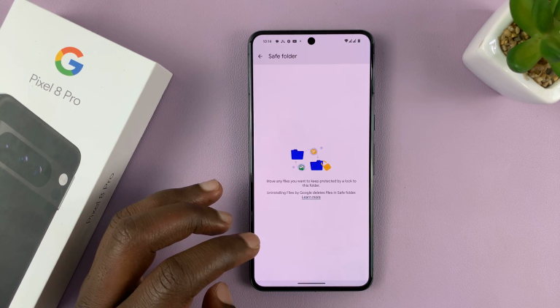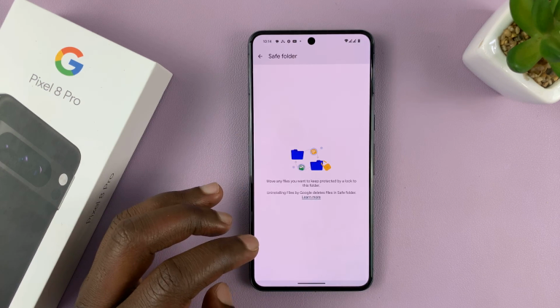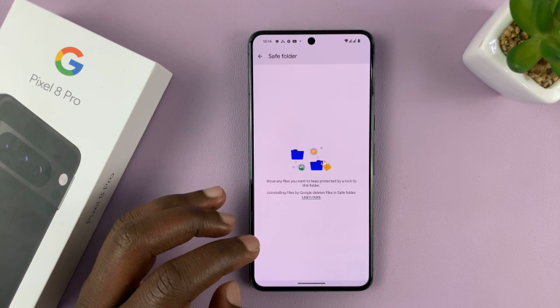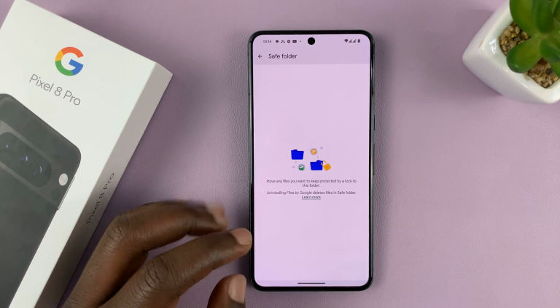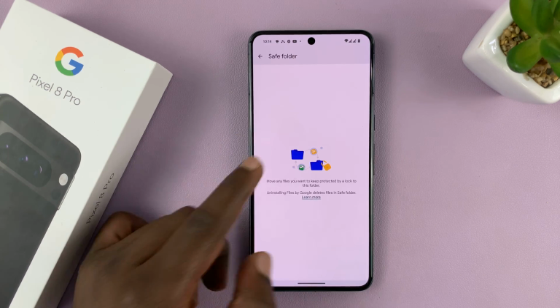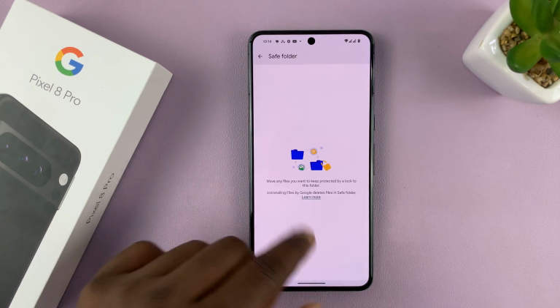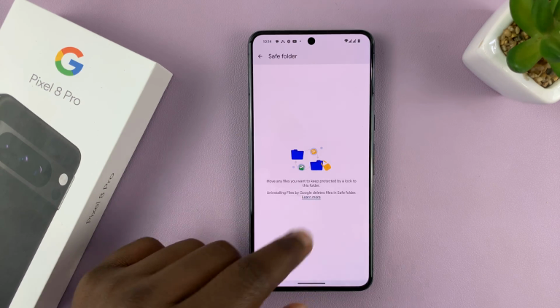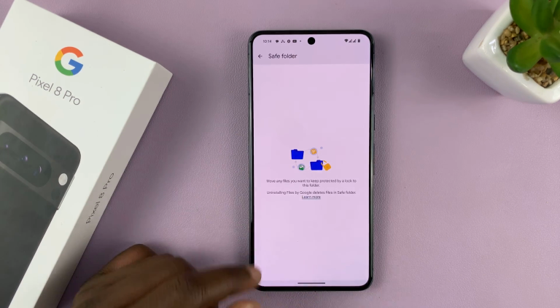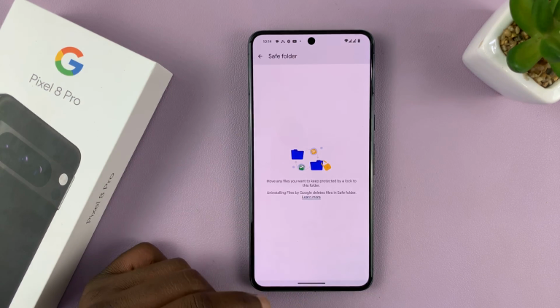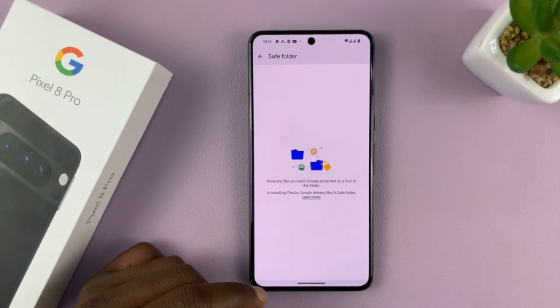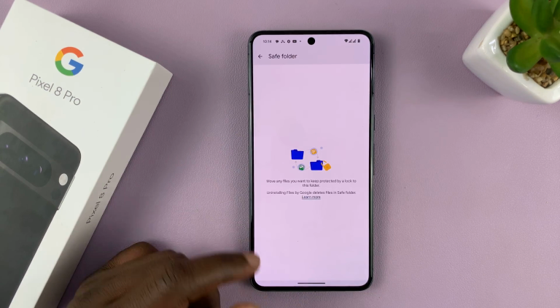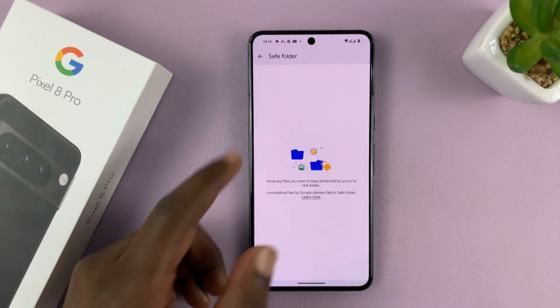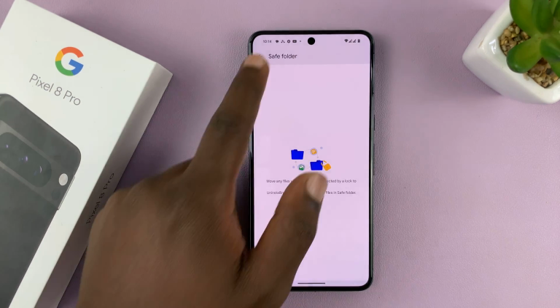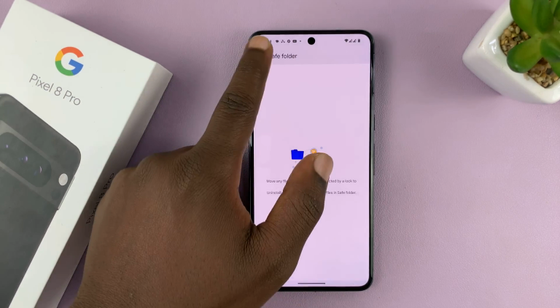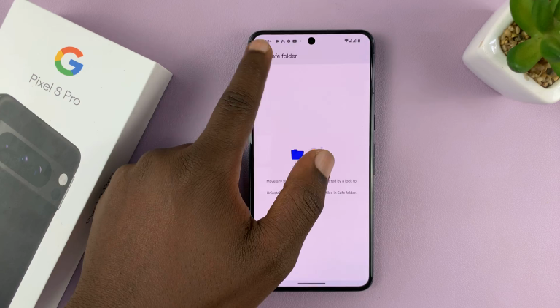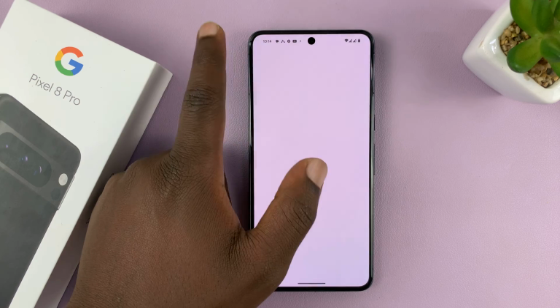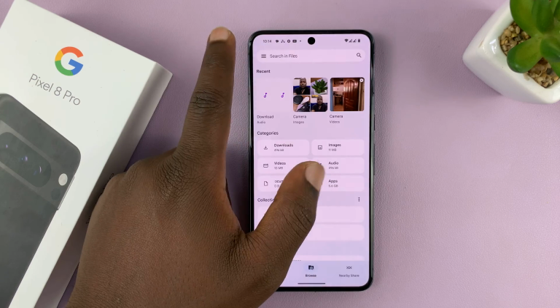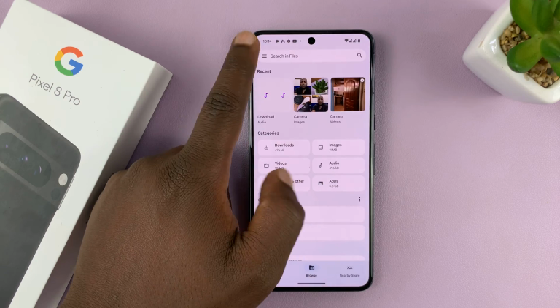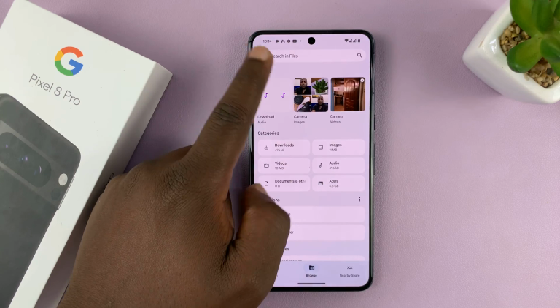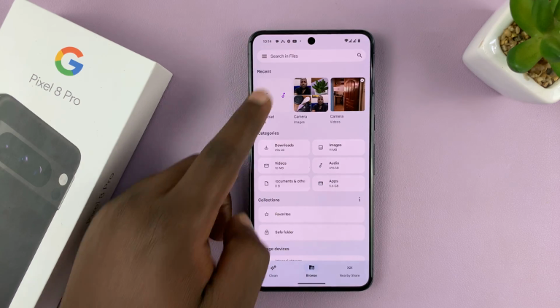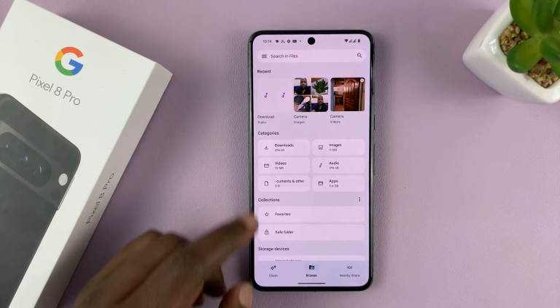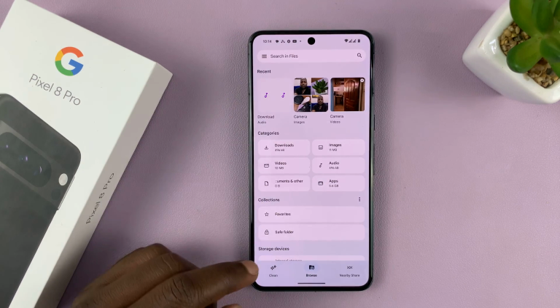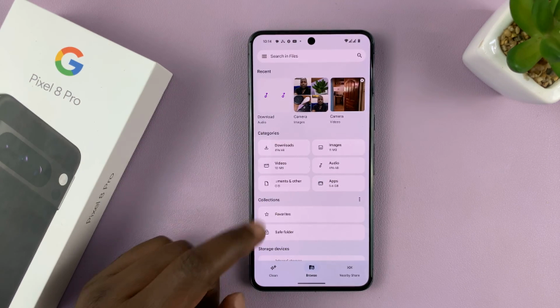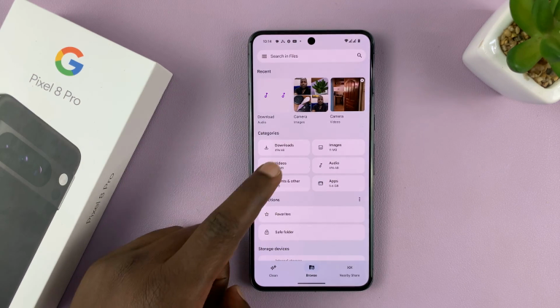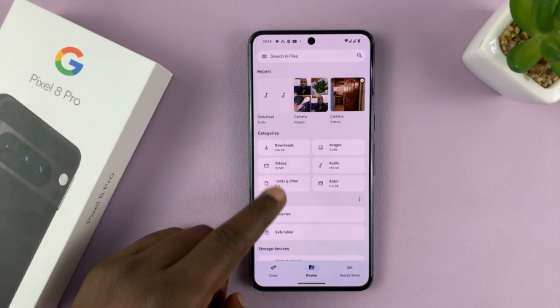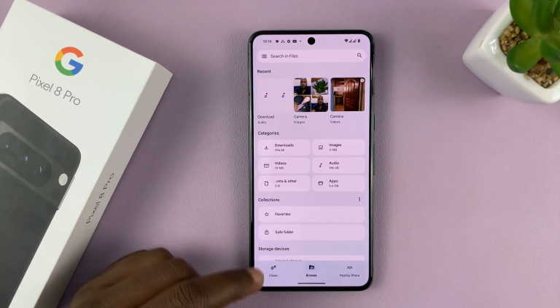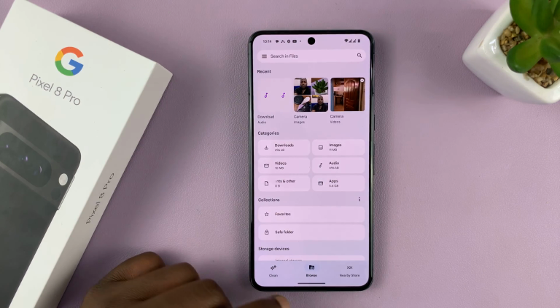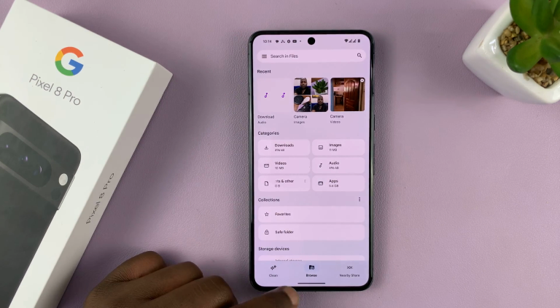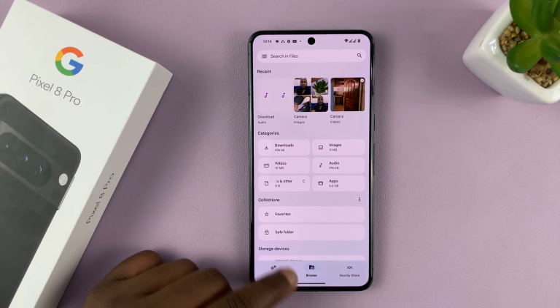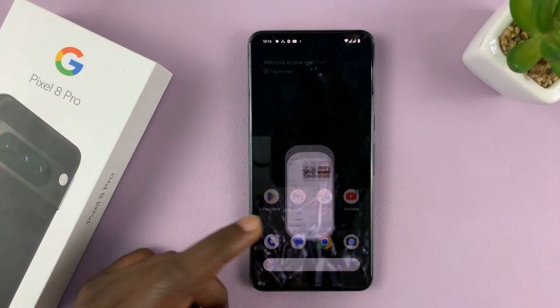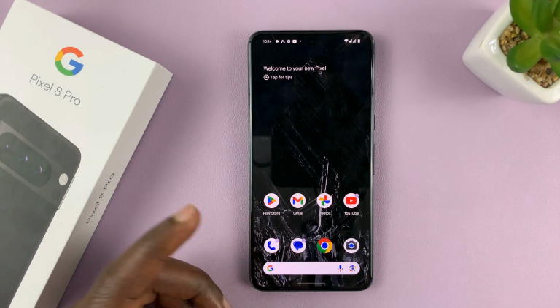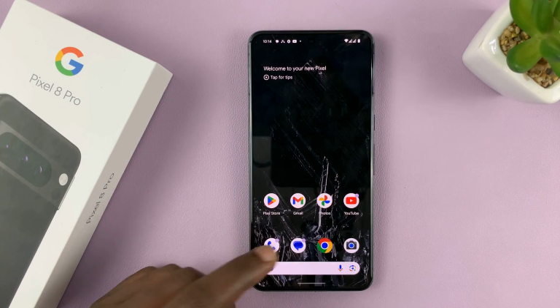Tap on 'Got it' and that's it — we are now inside the Safe Folder. Let's quickly exit; it's now ready to use.